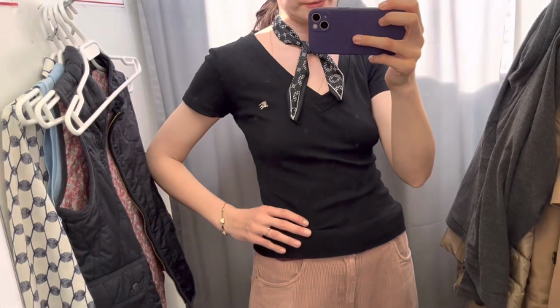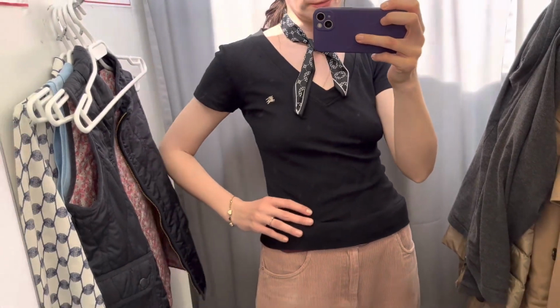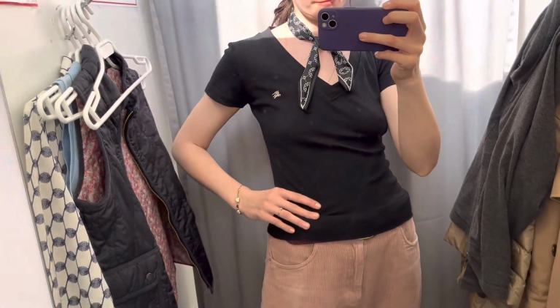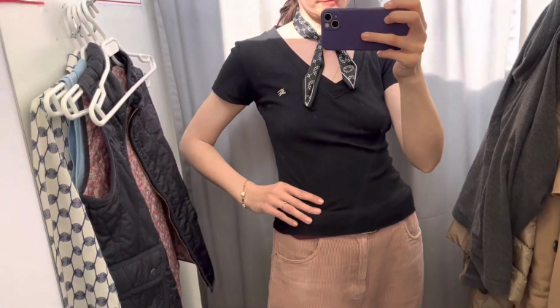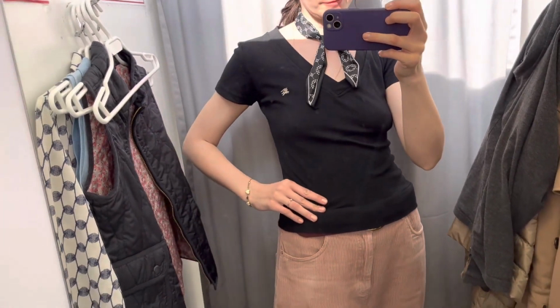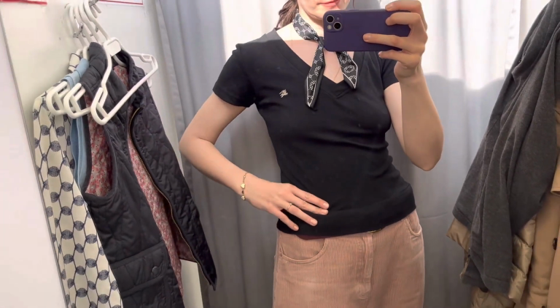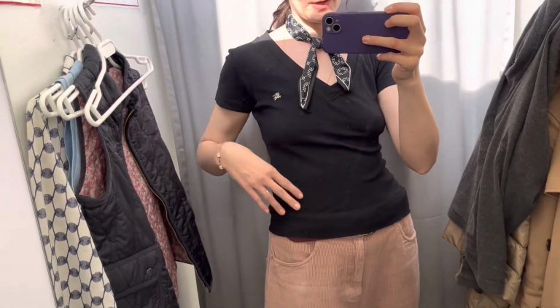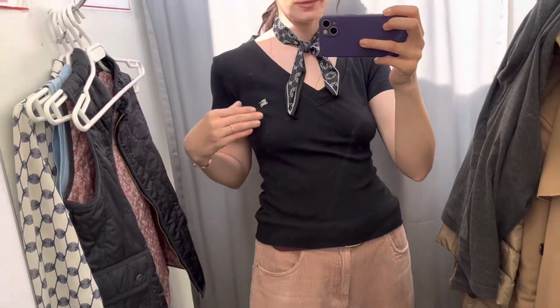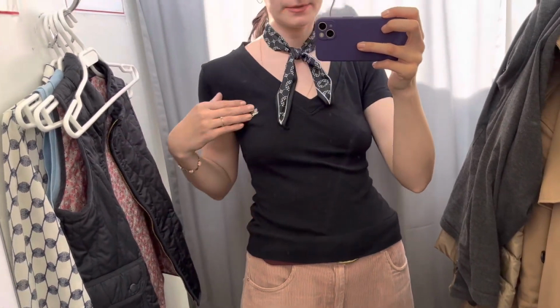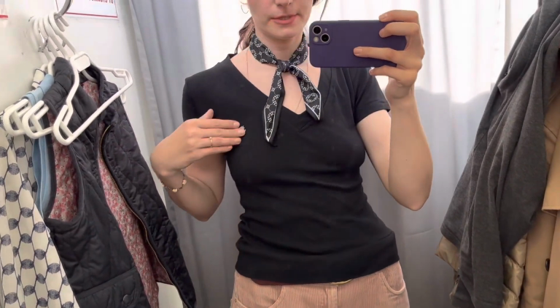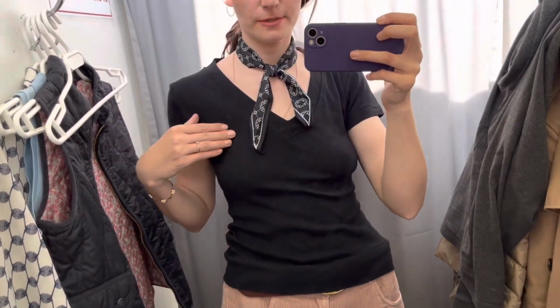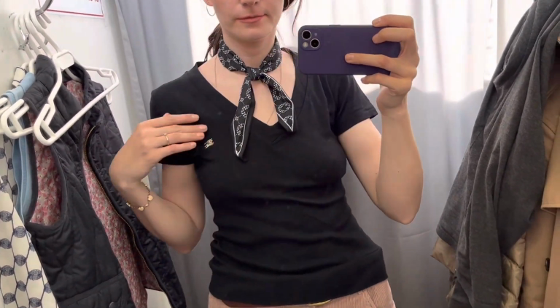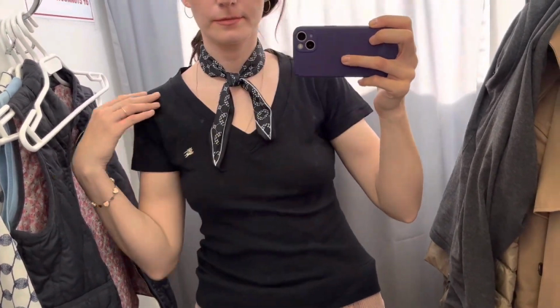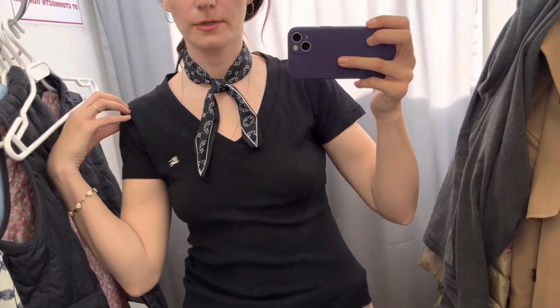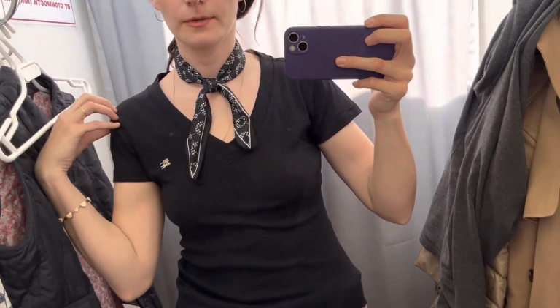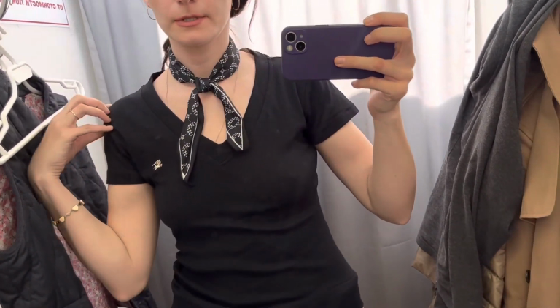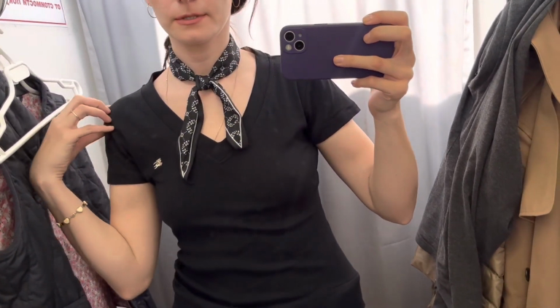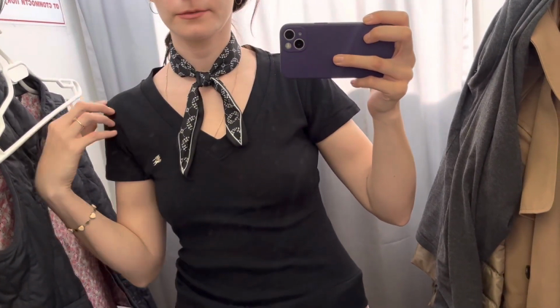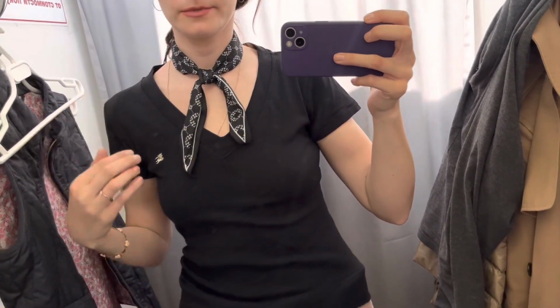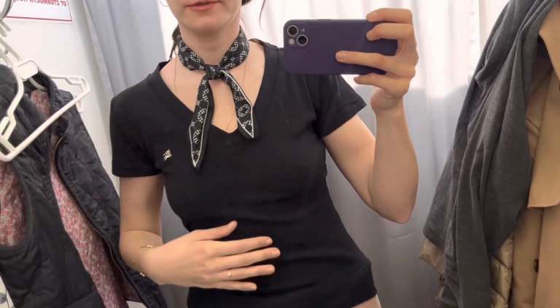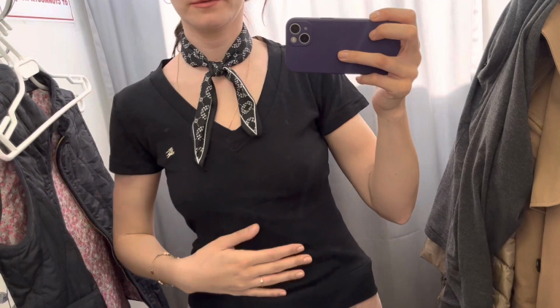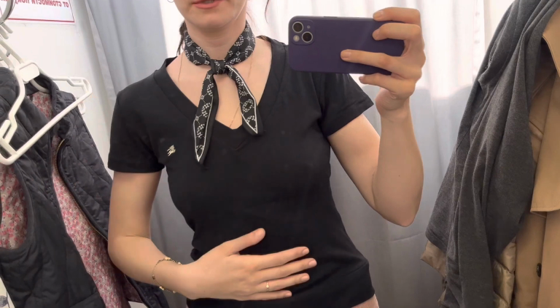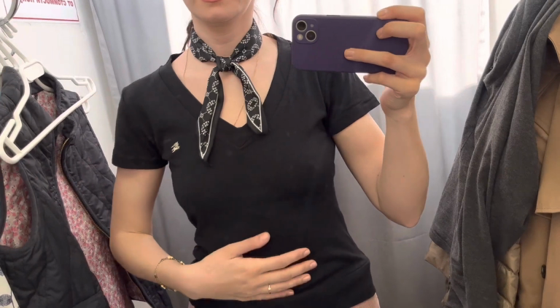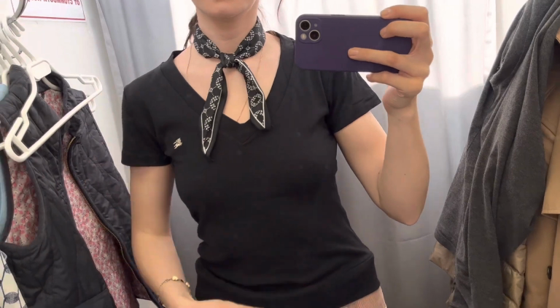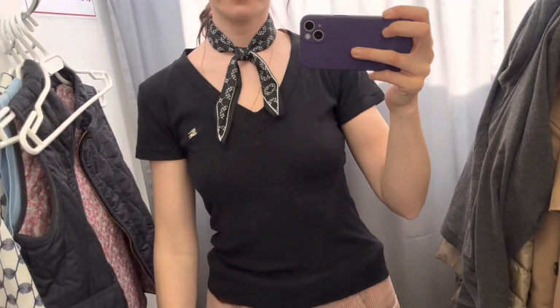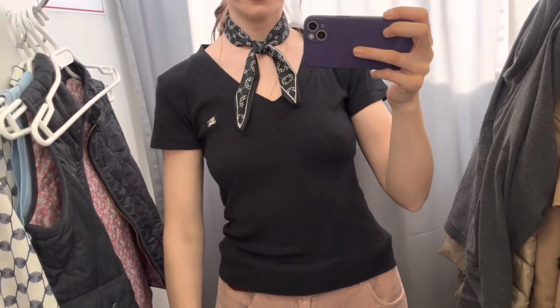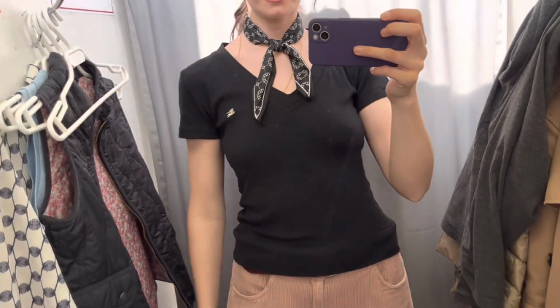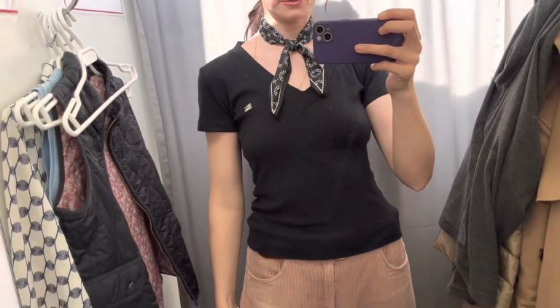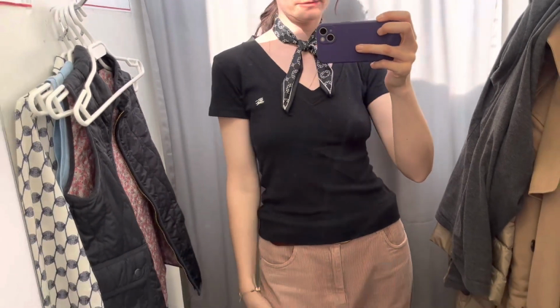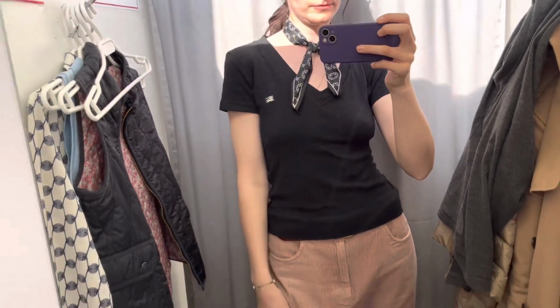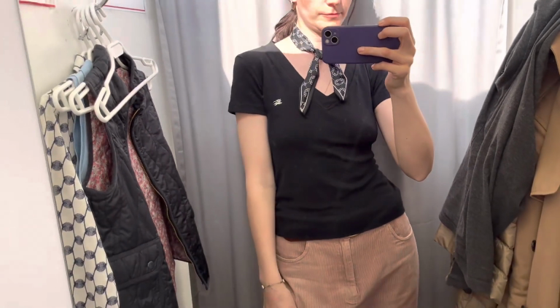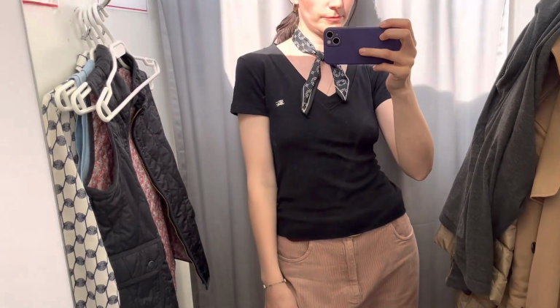It's the very first item from Burberry that I've ever thrifted.